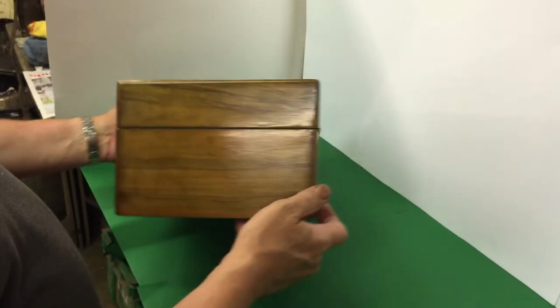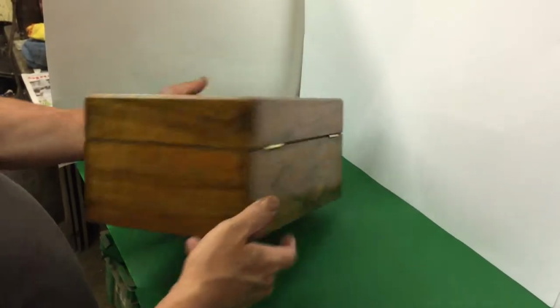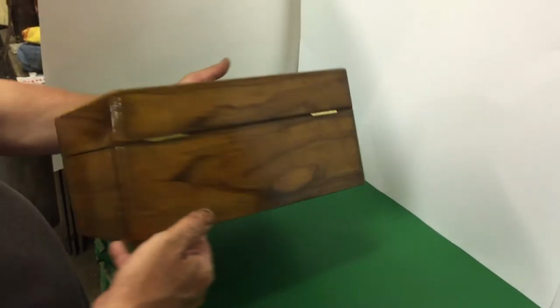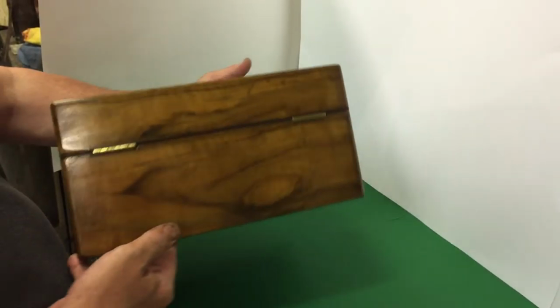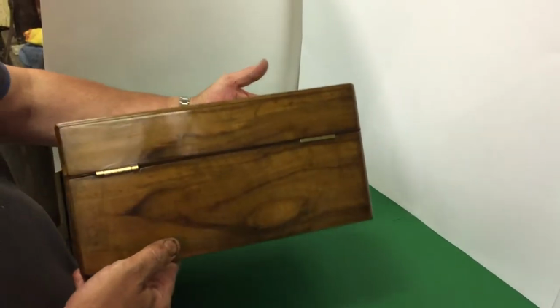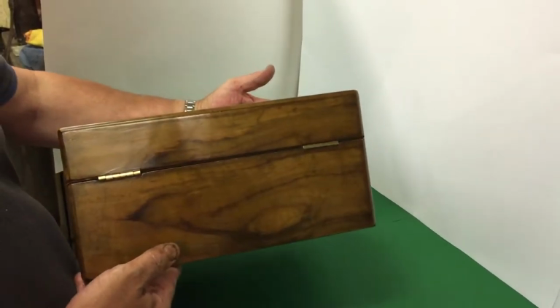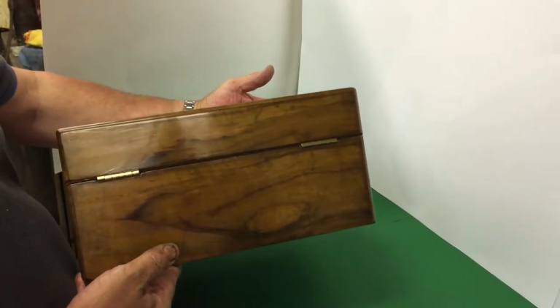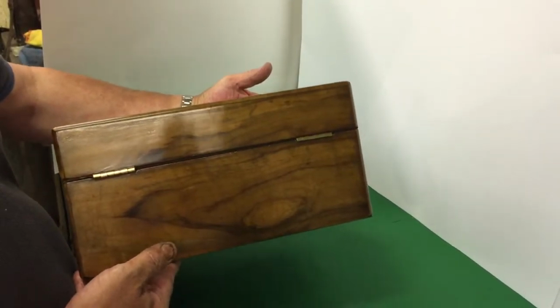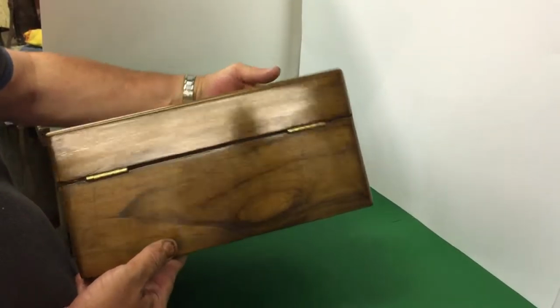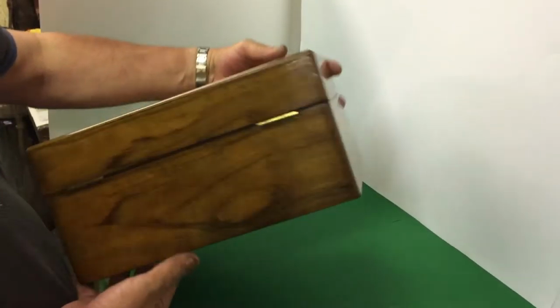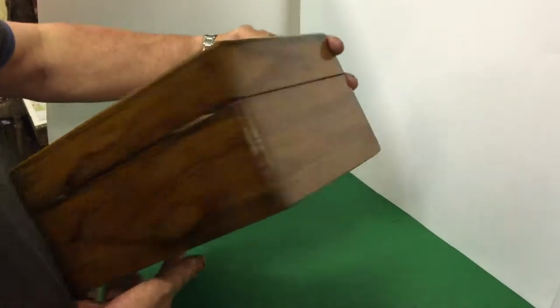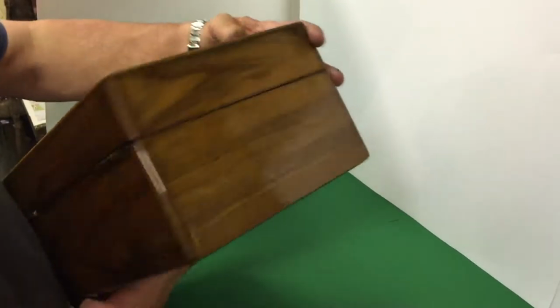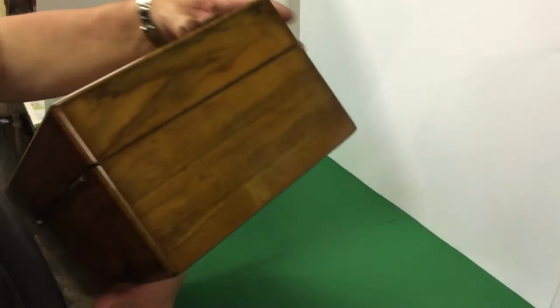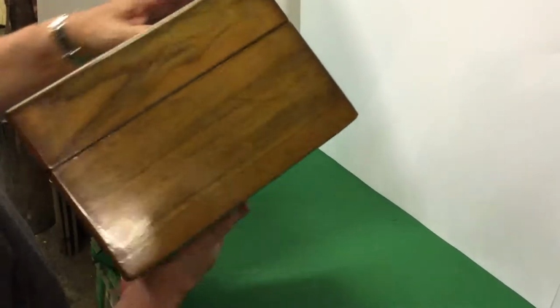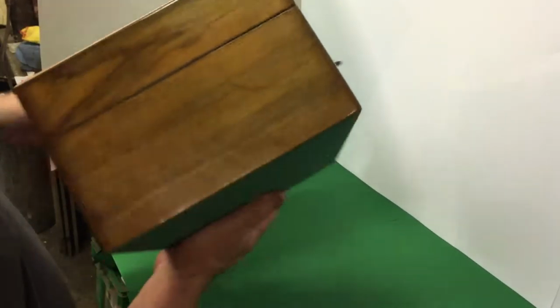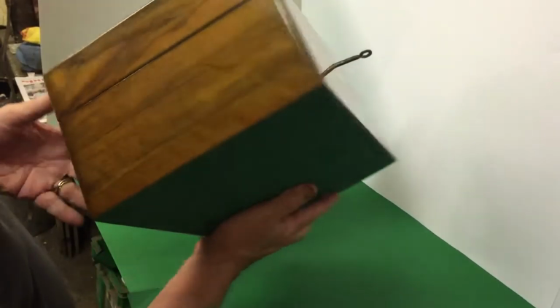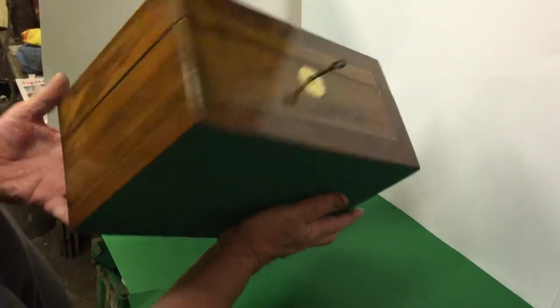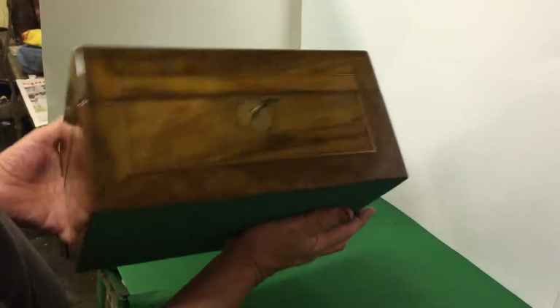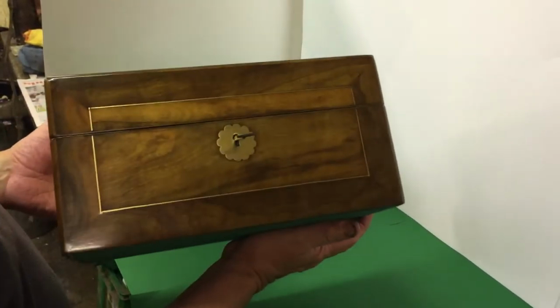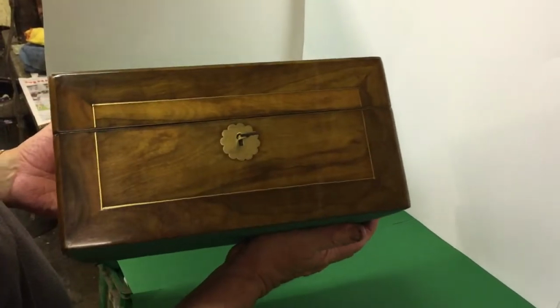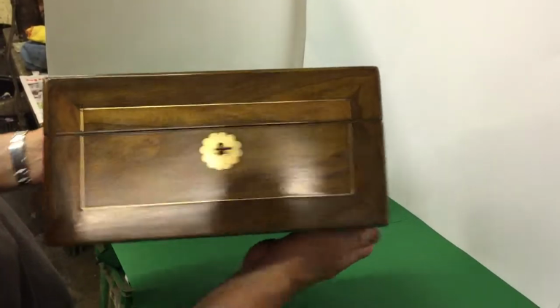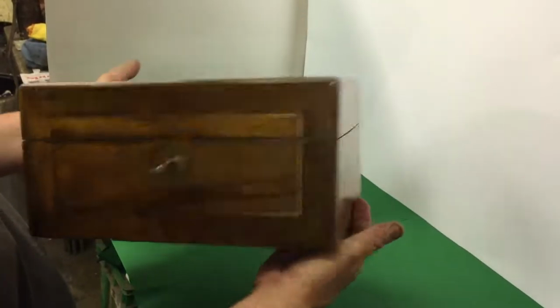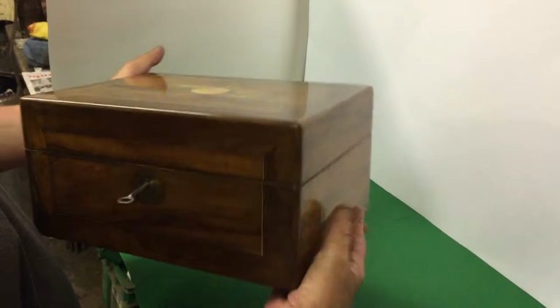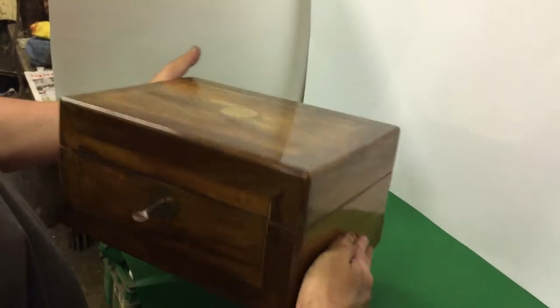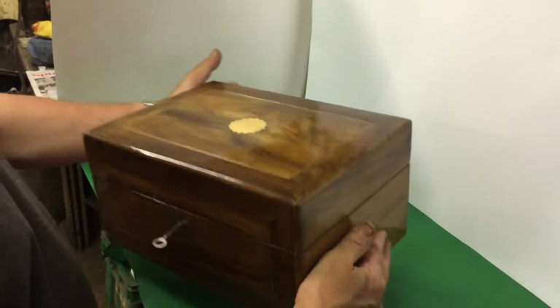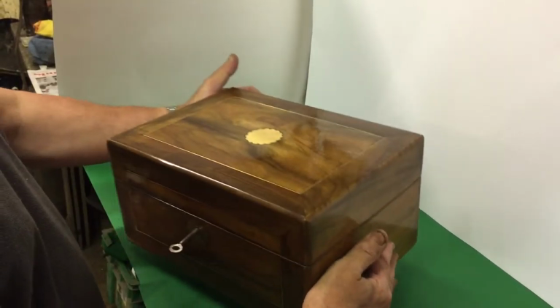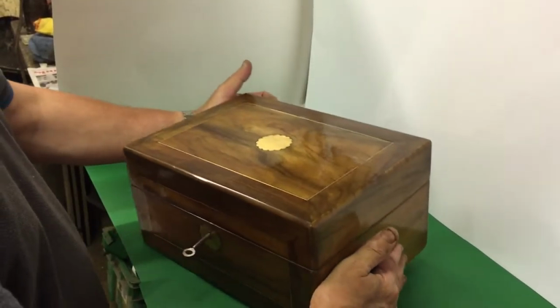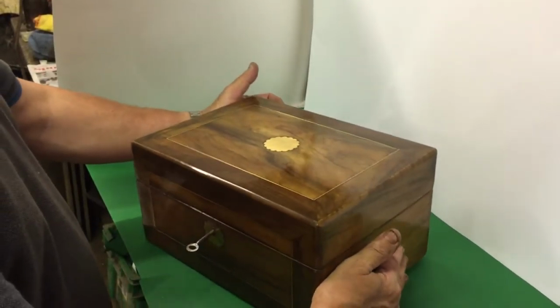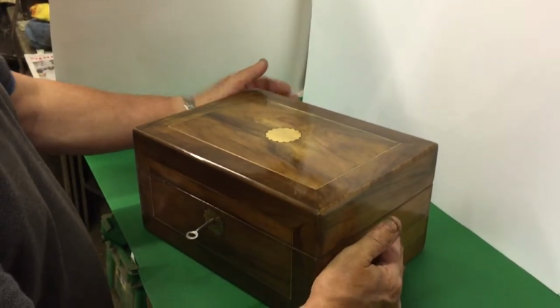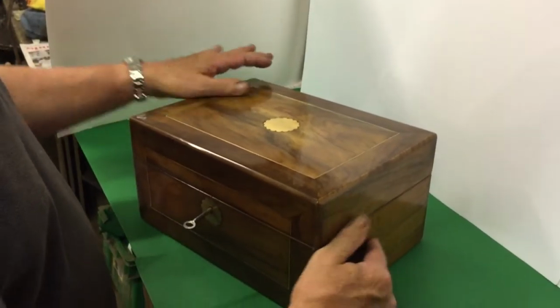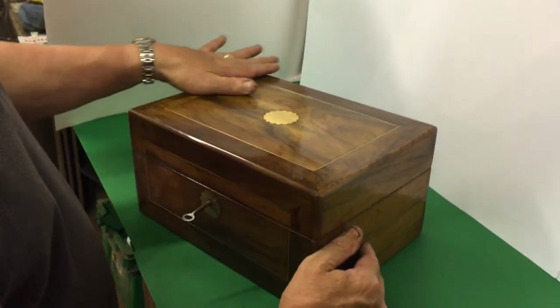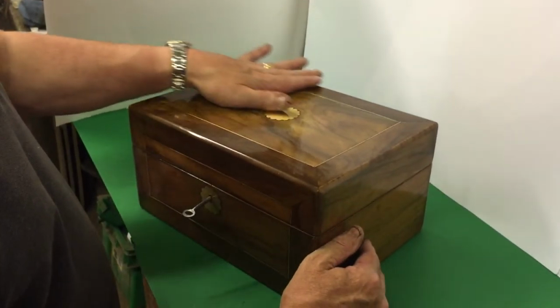But a lovely piece of wood, well figured all the way round. Beautiful box.